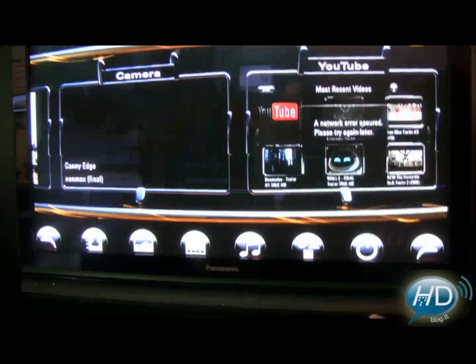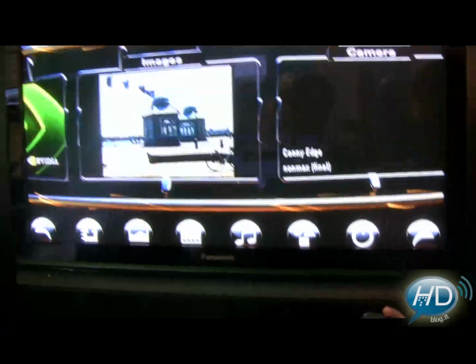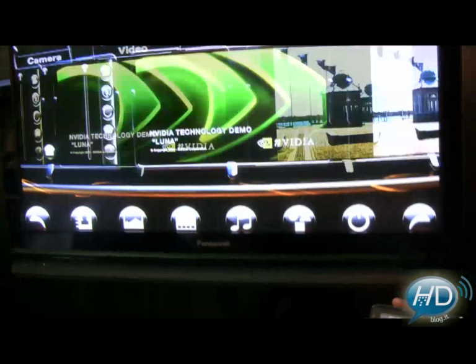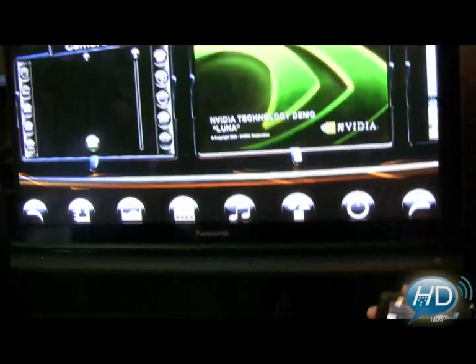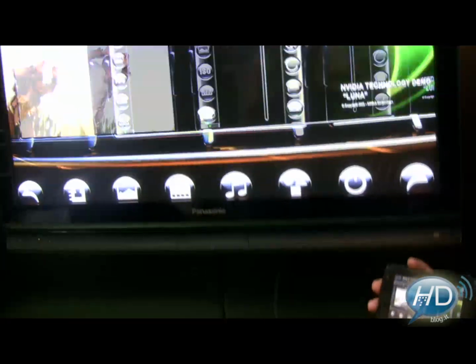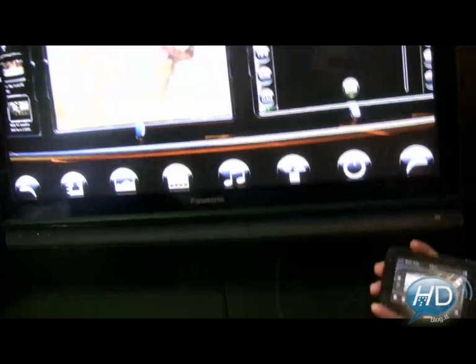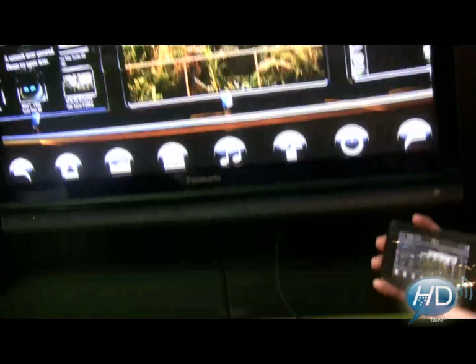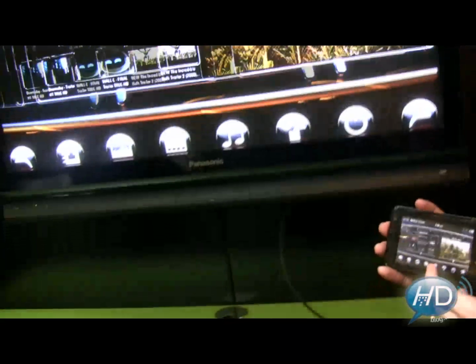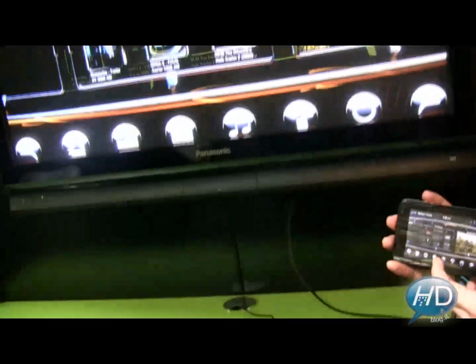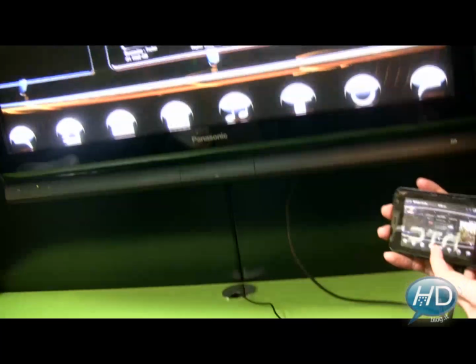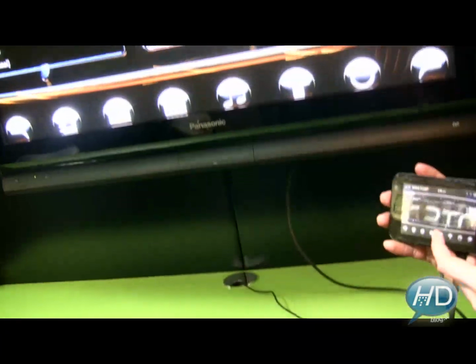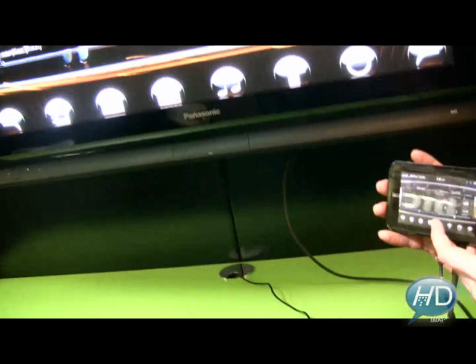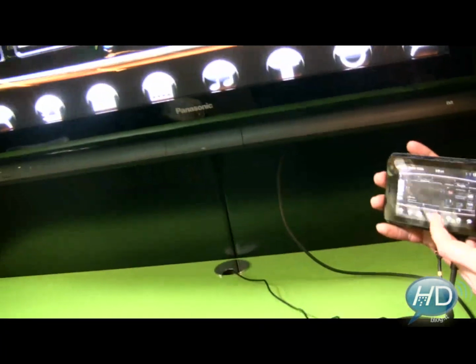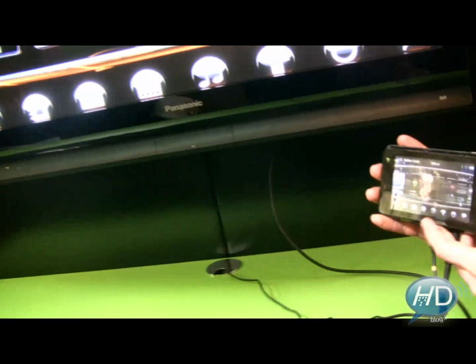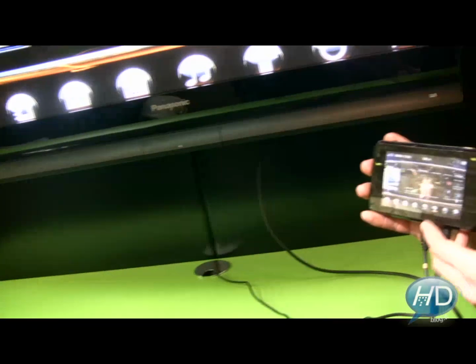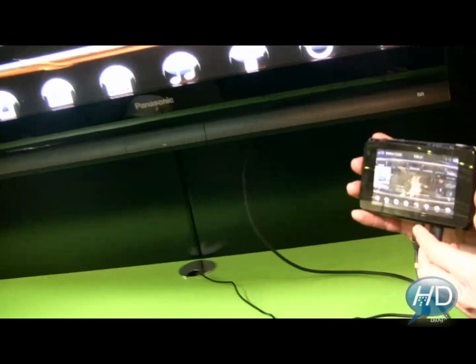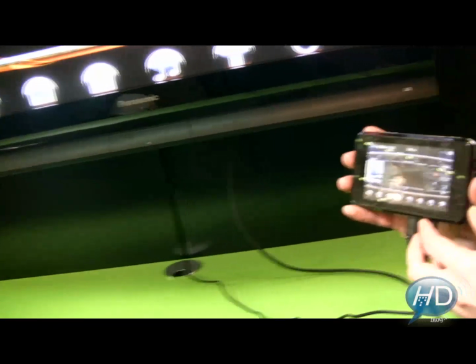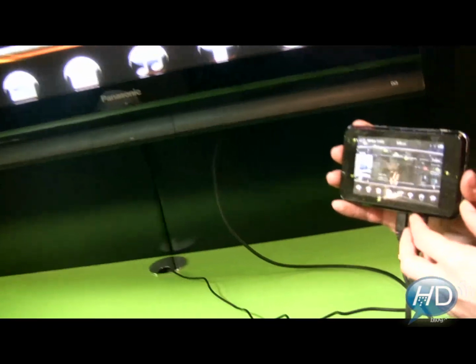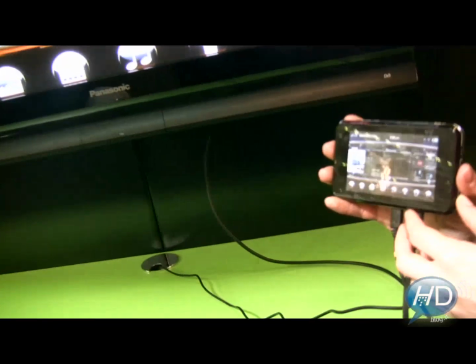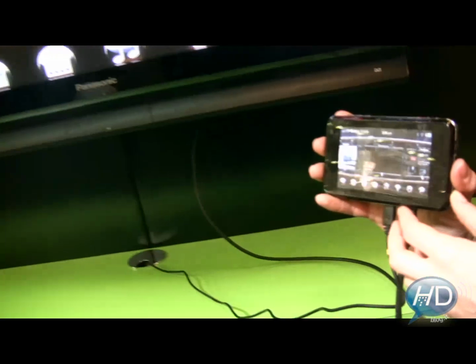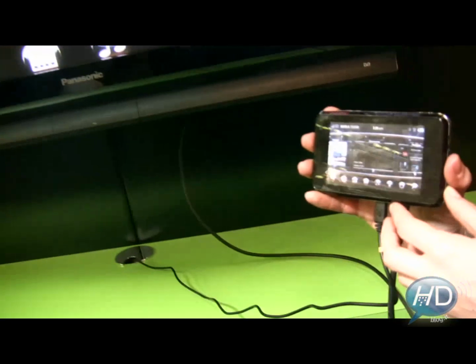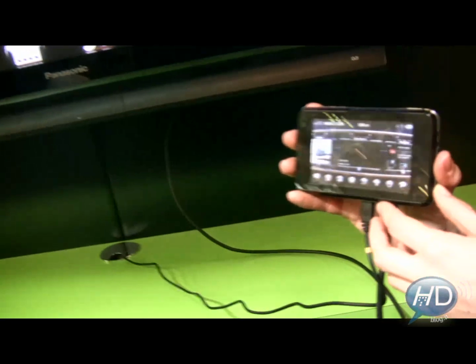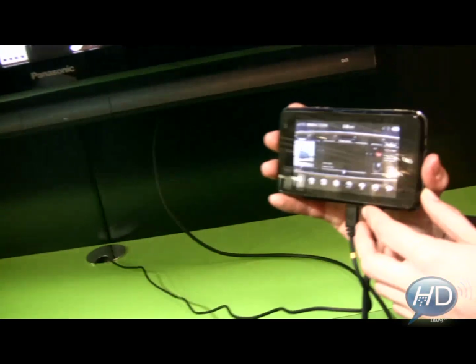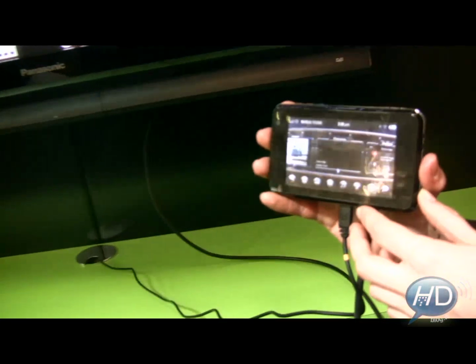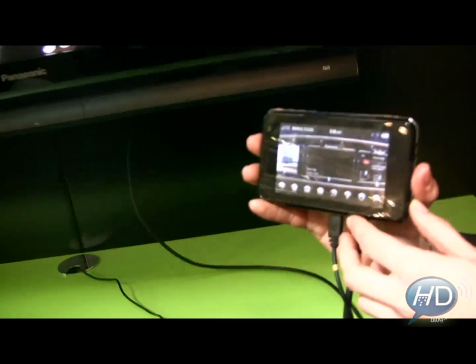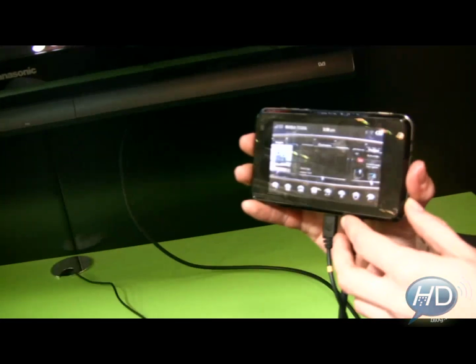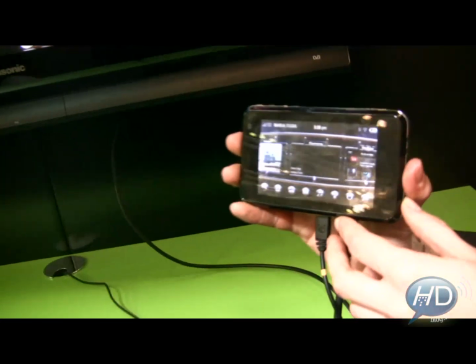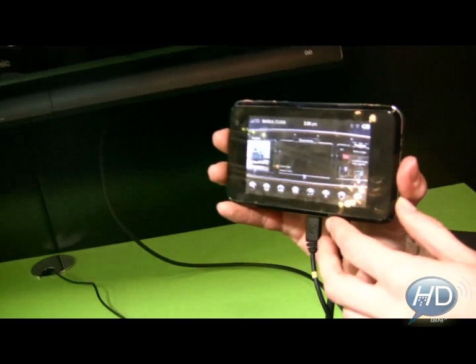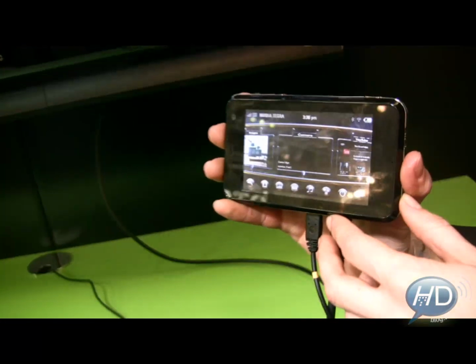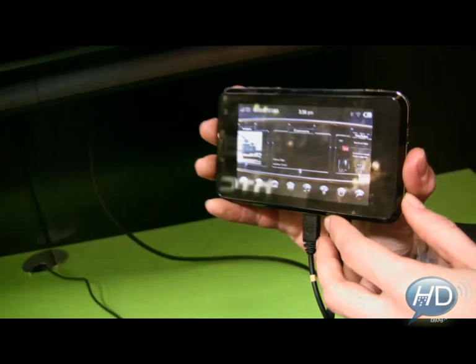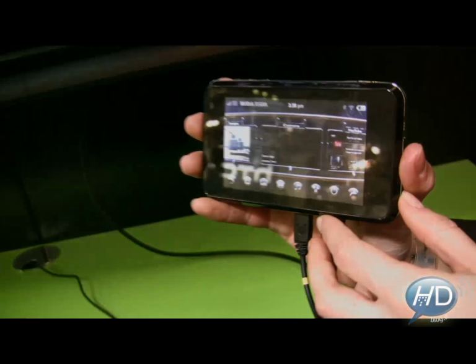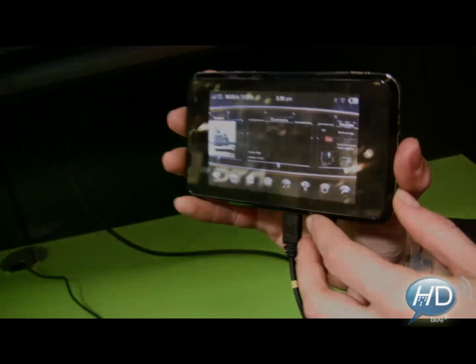Later today we're going to be announcing the launch of the Tegra platform for mobile internet devices as well as smartphones.